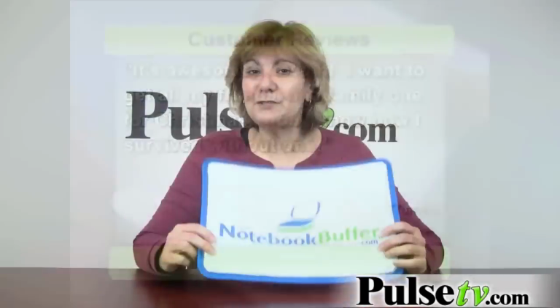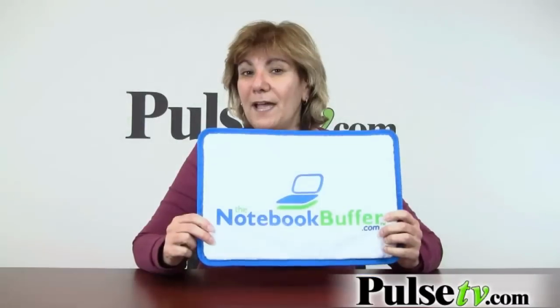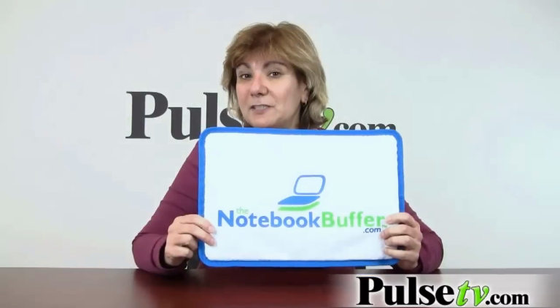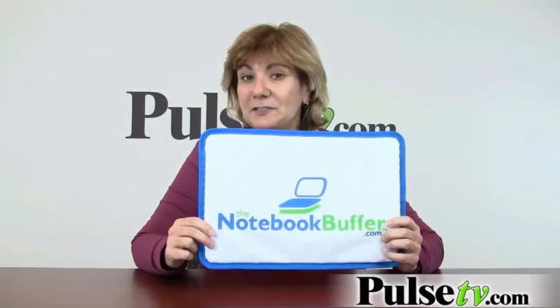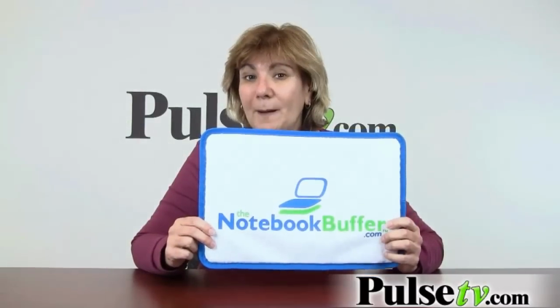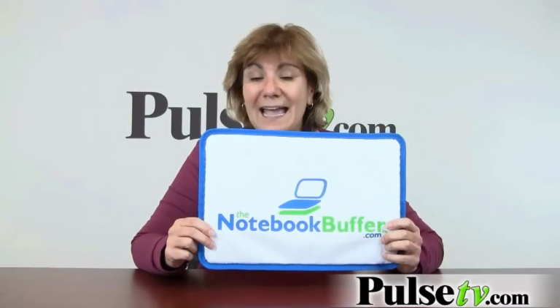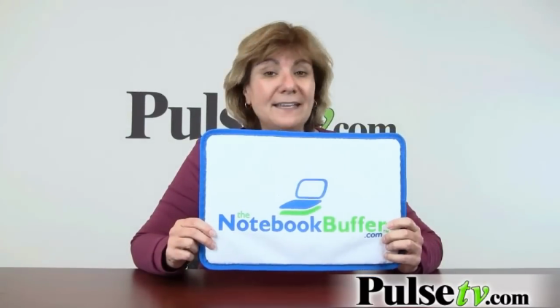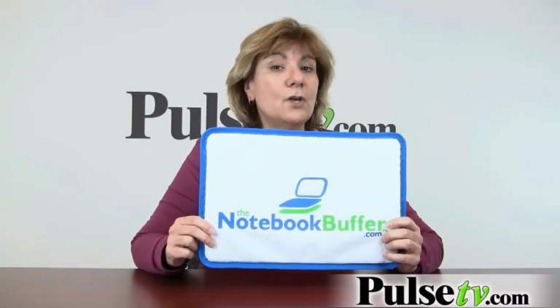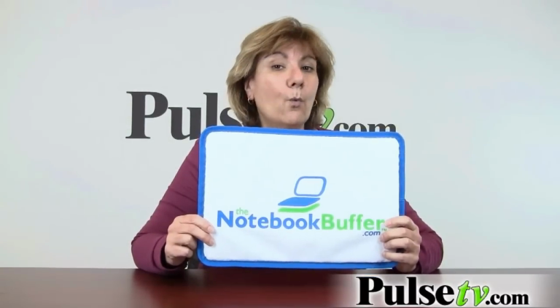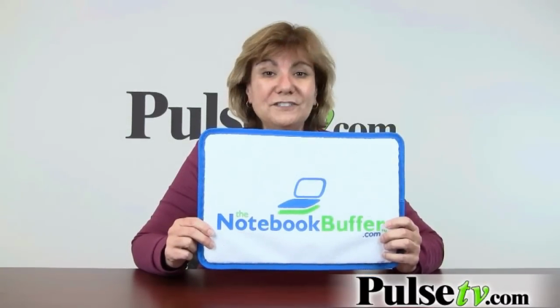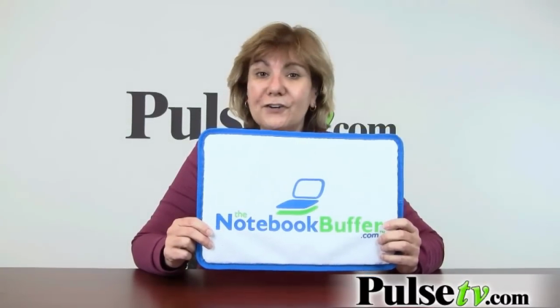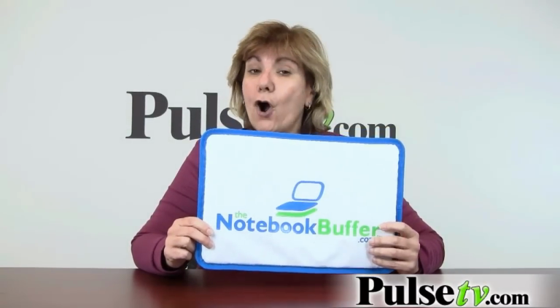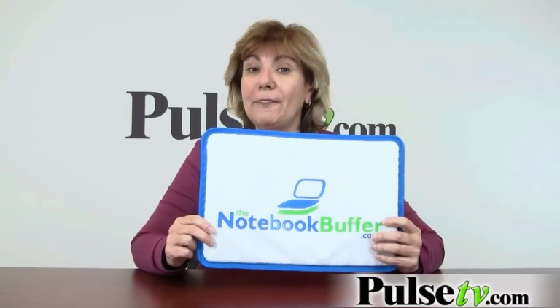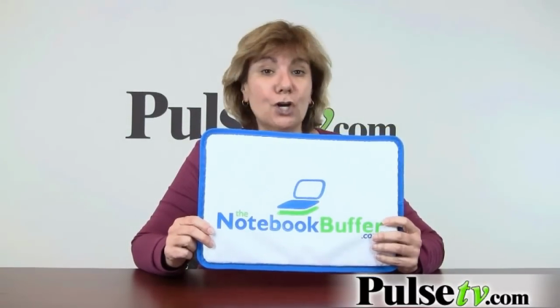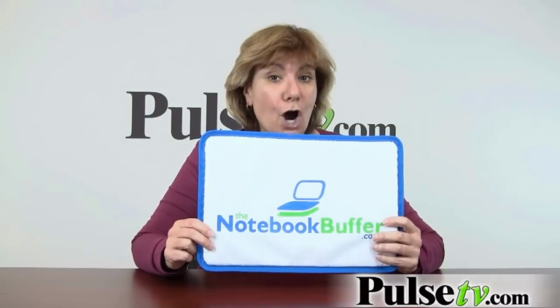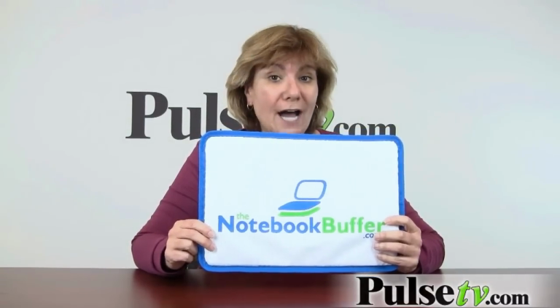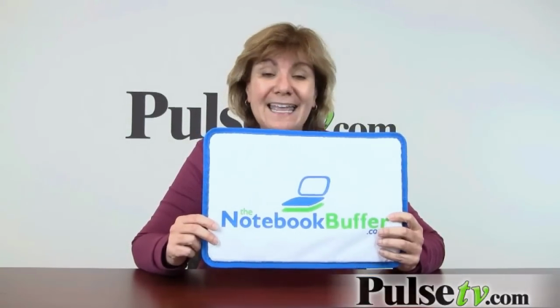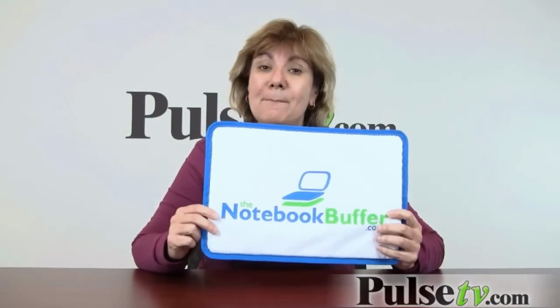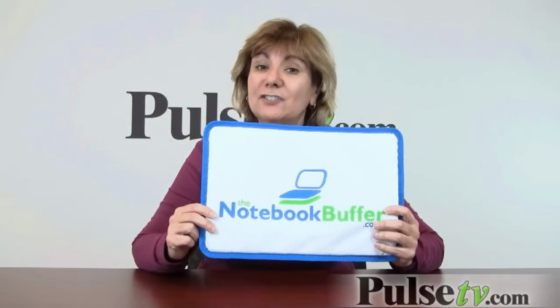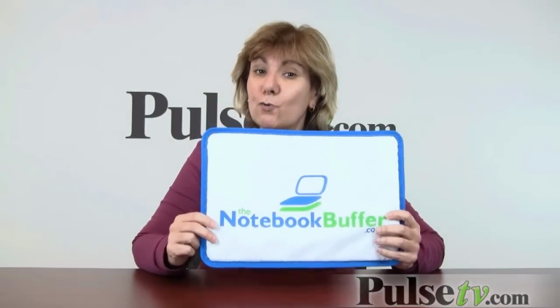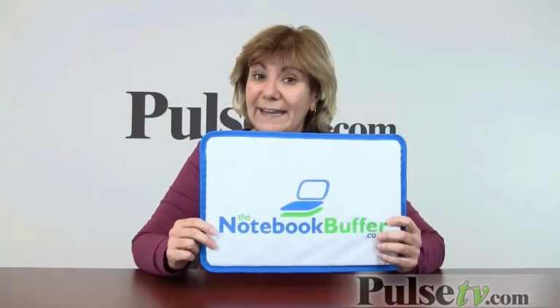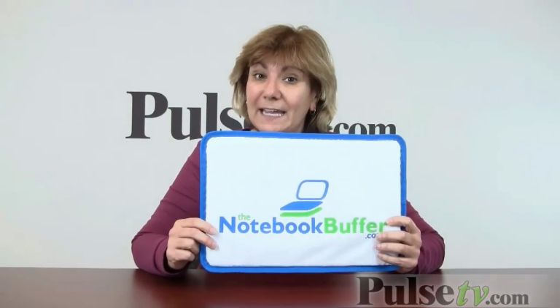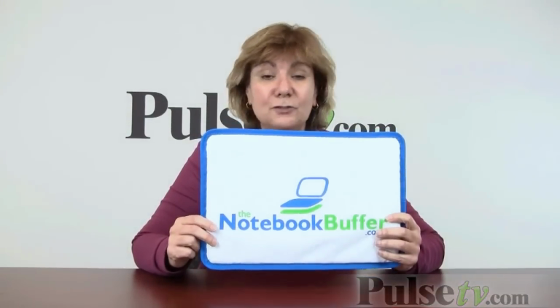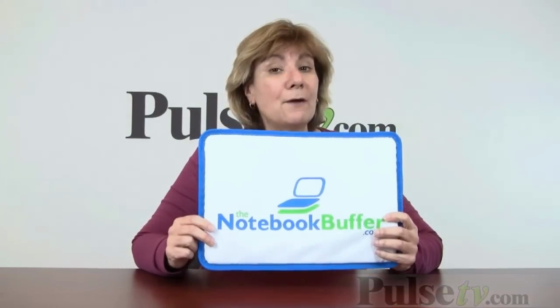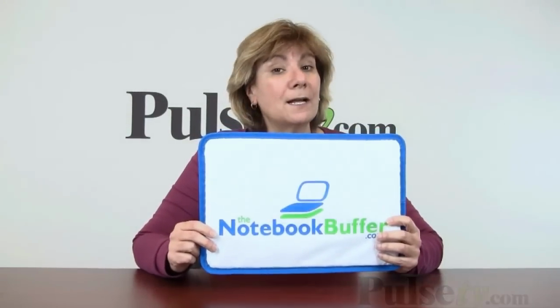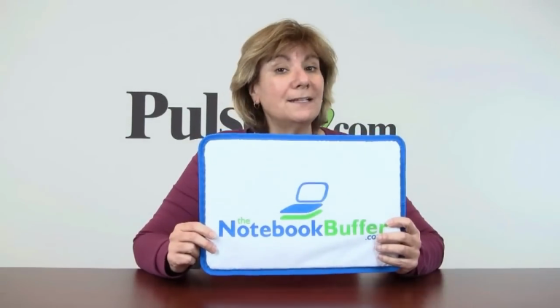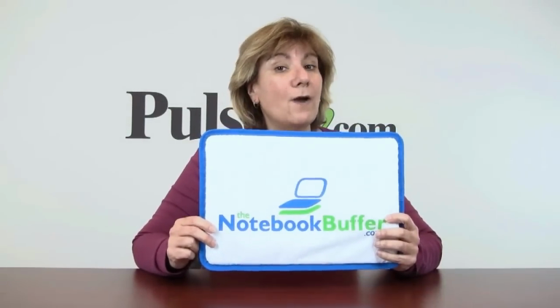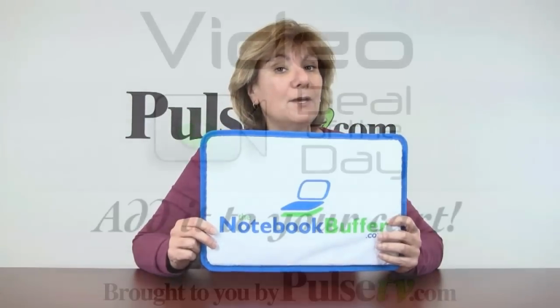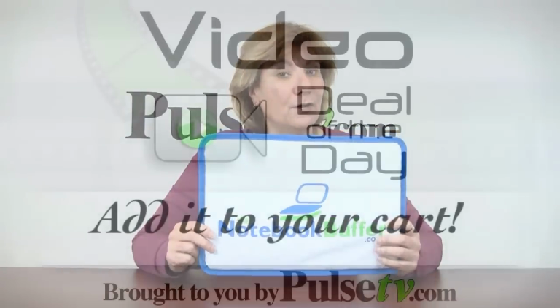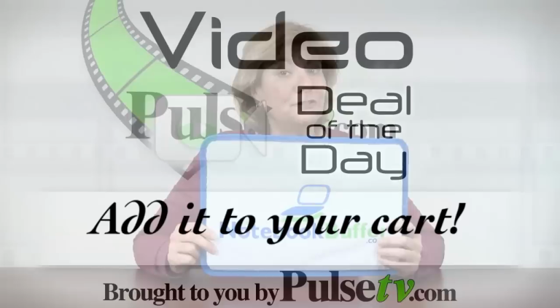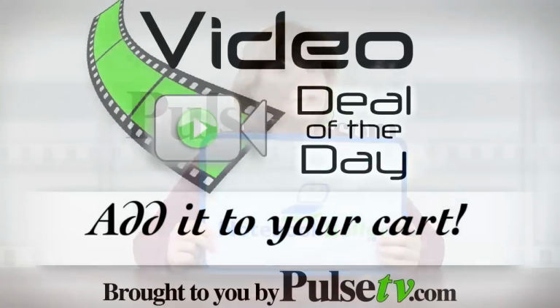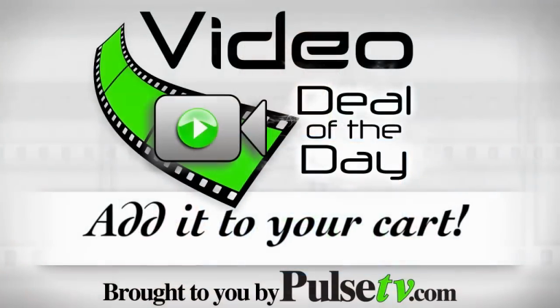We do have a special buy on these — once they're gone, they're gone. It makes a great gift, so I recommend grabbing one or two today.